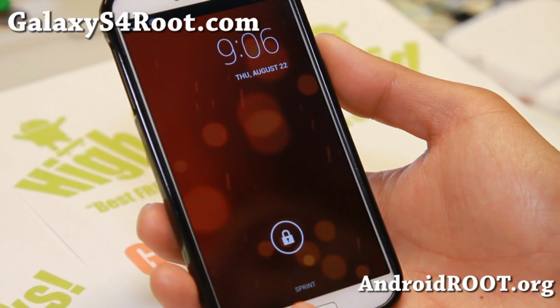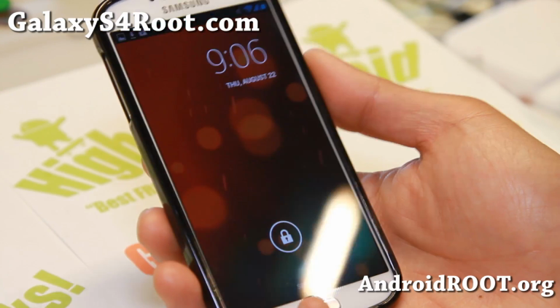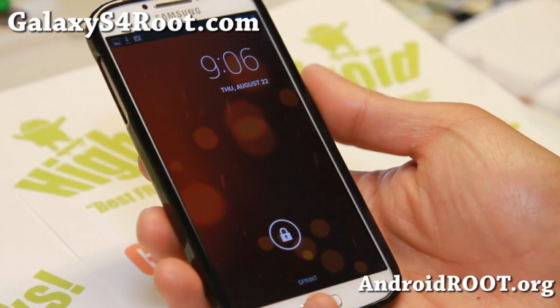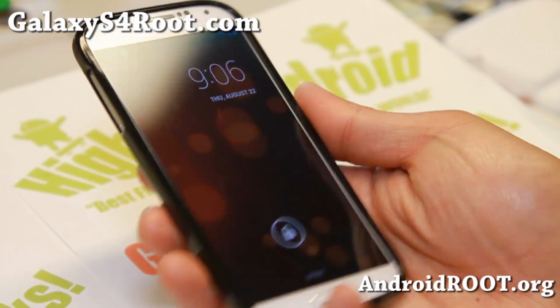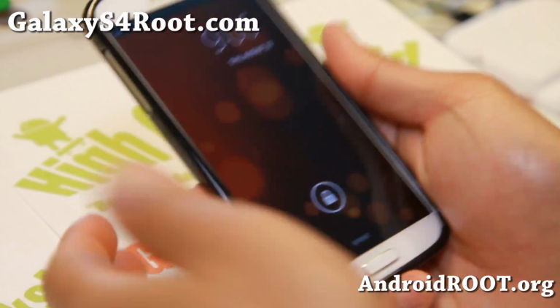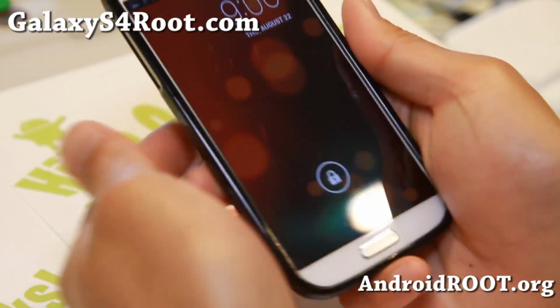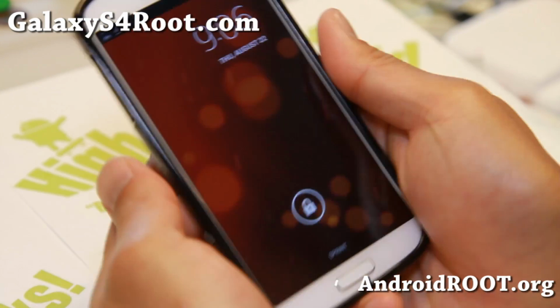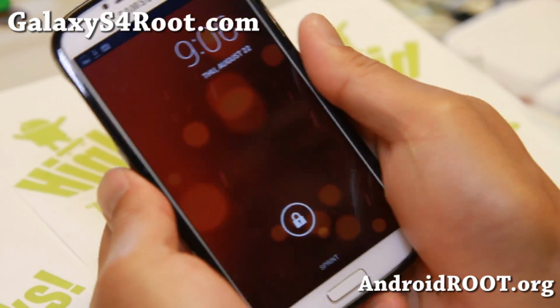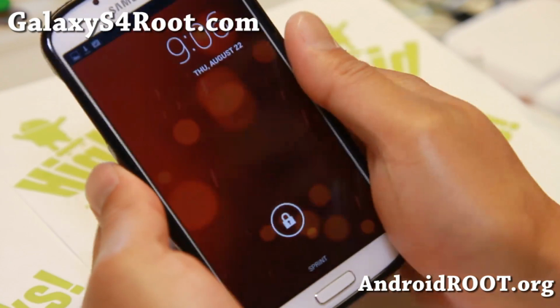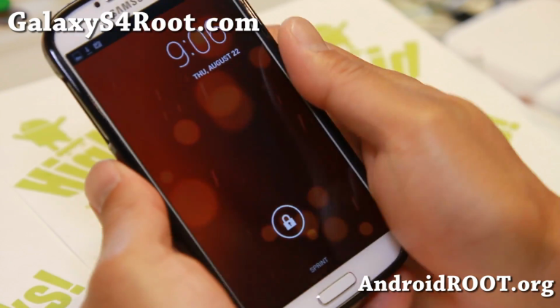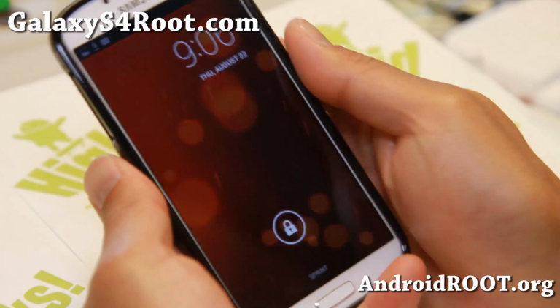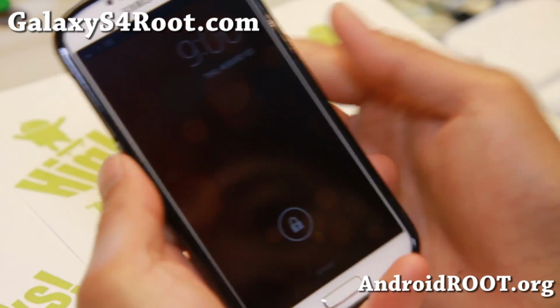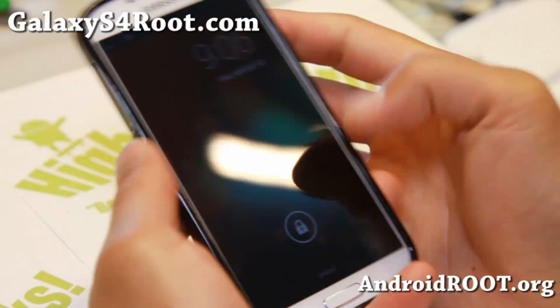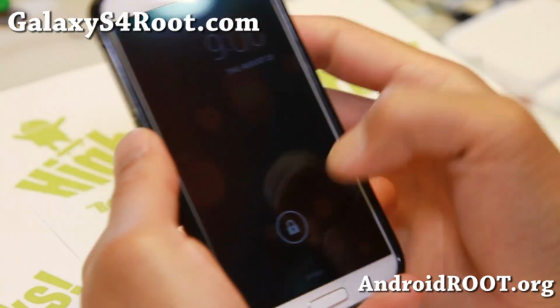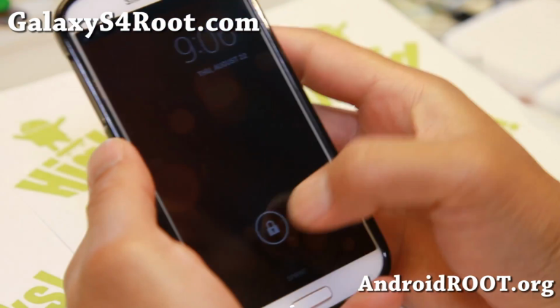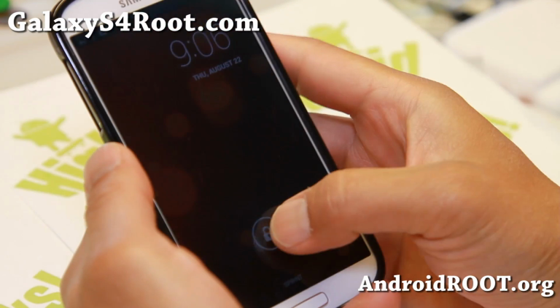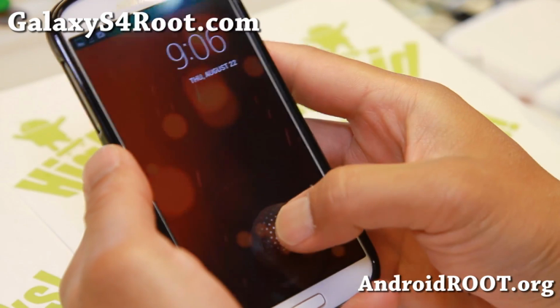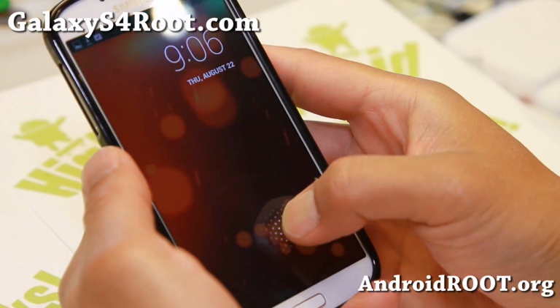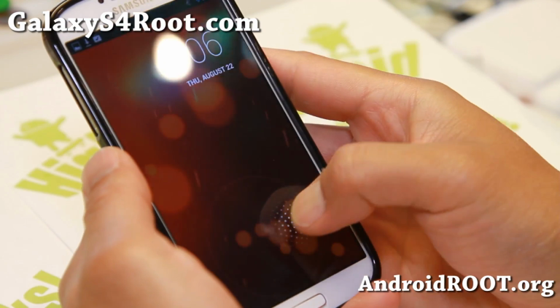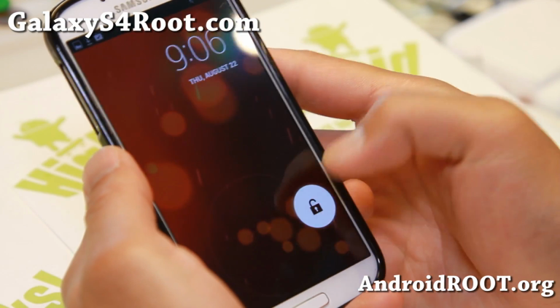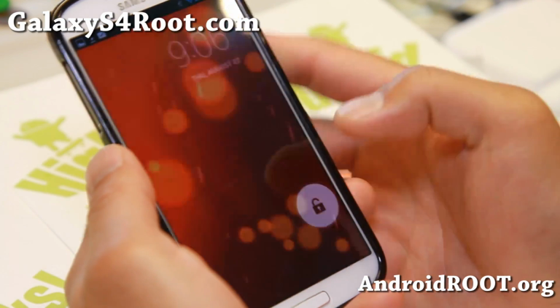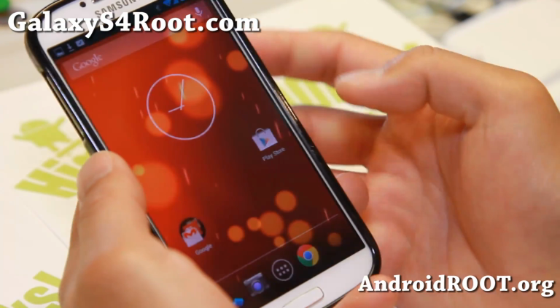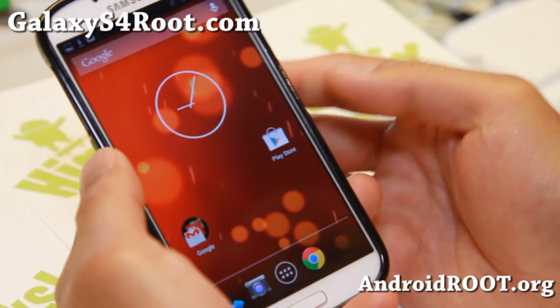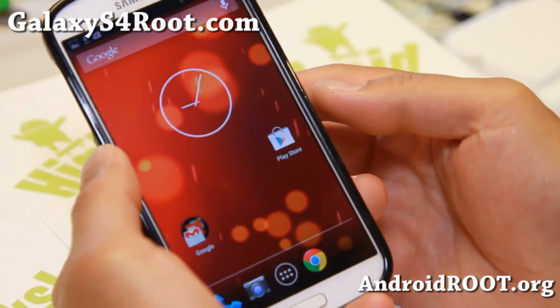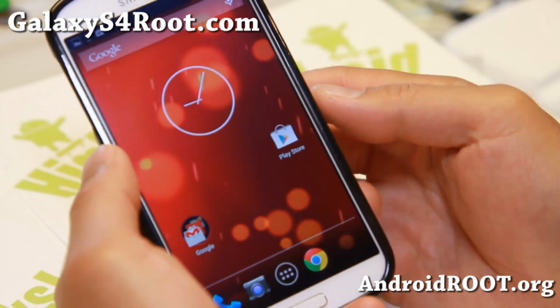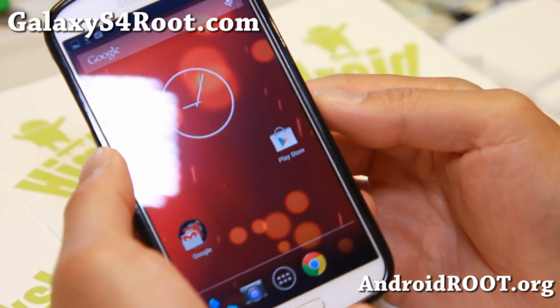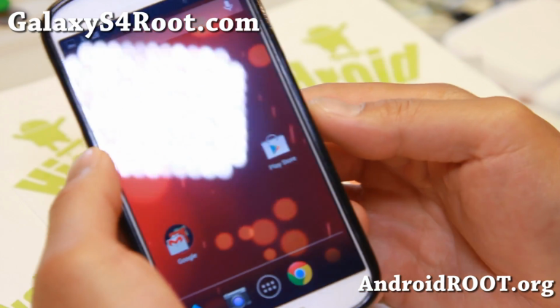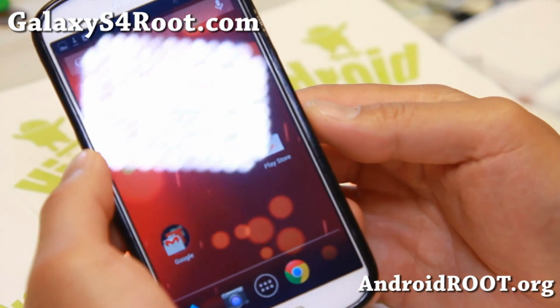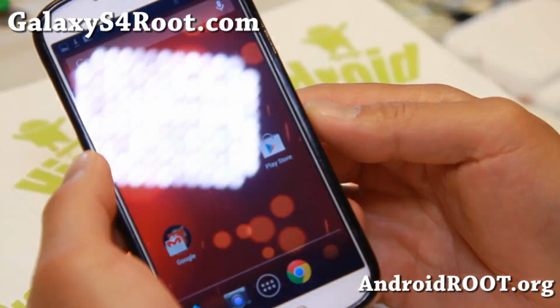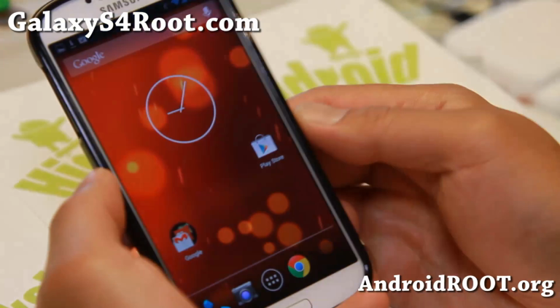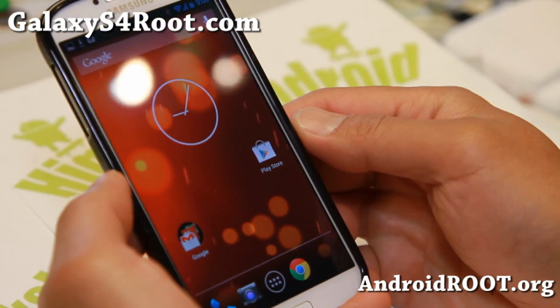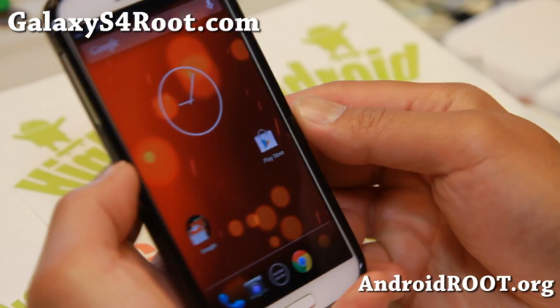Hi folks, this is Max from GalaxyS4Root.com for this week's Sprint Galaxy S4 ROM of the Week.